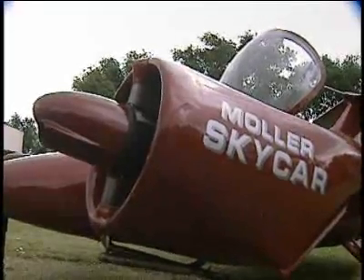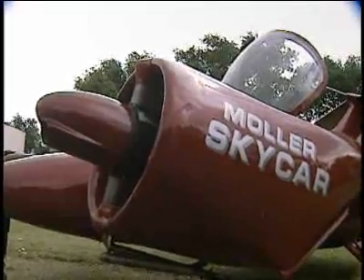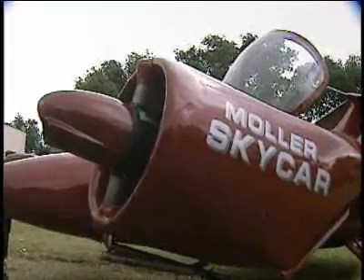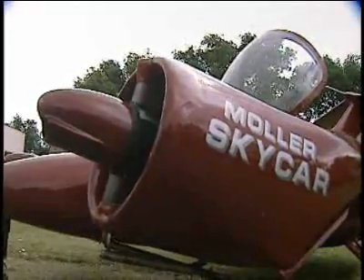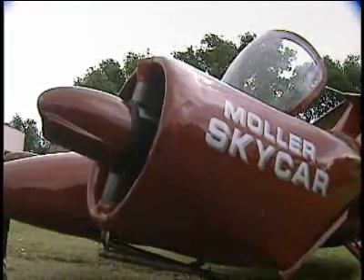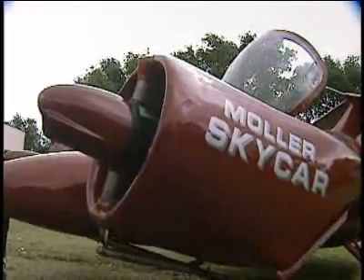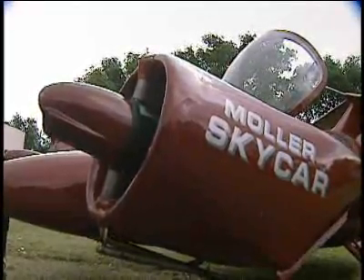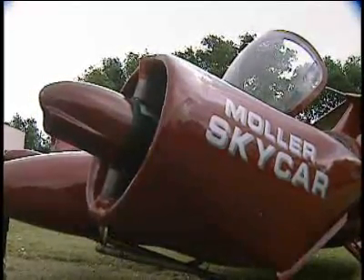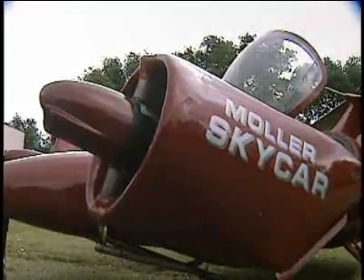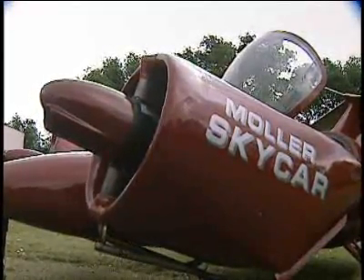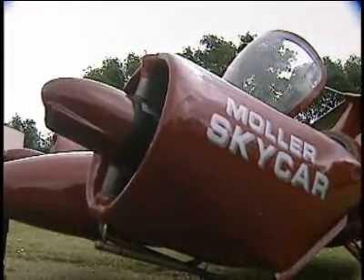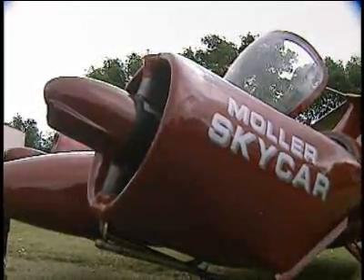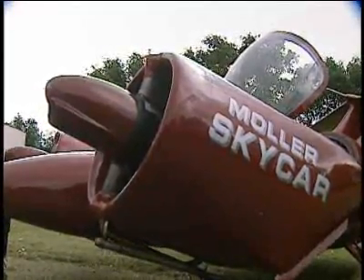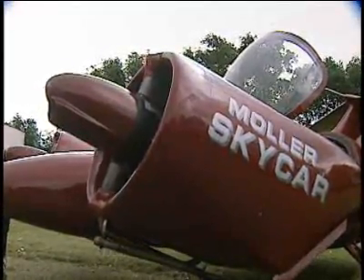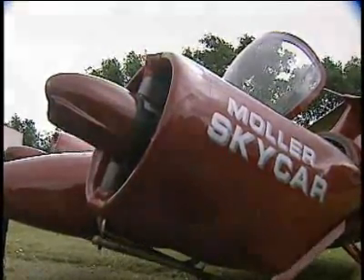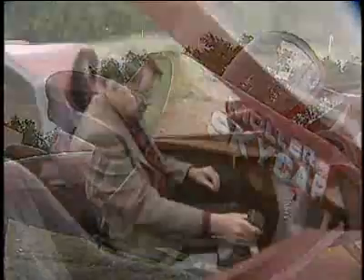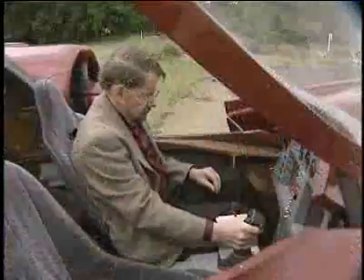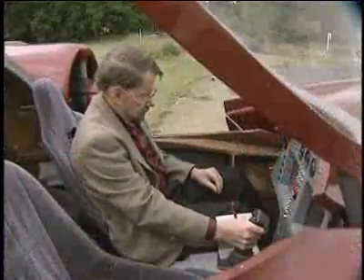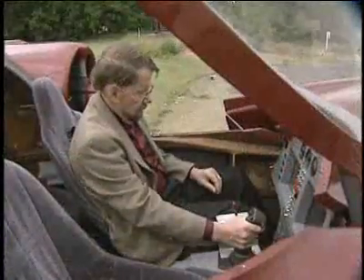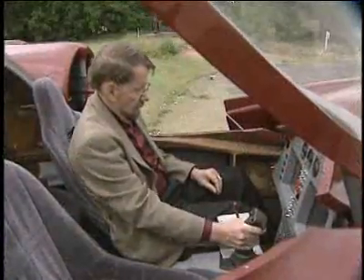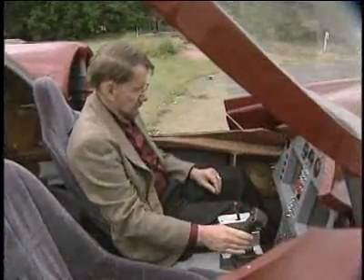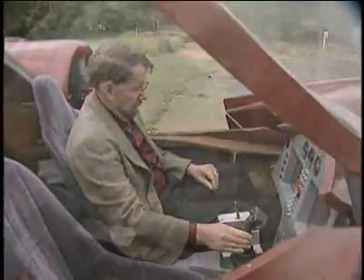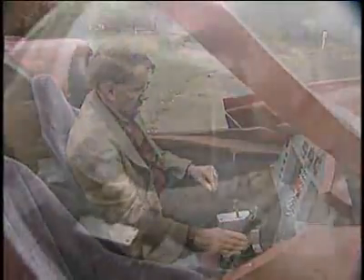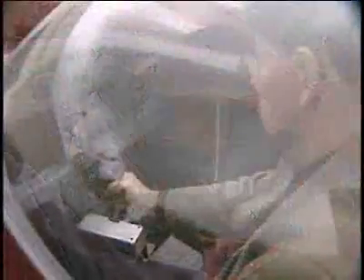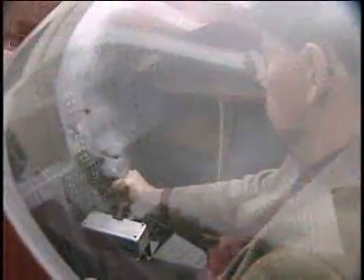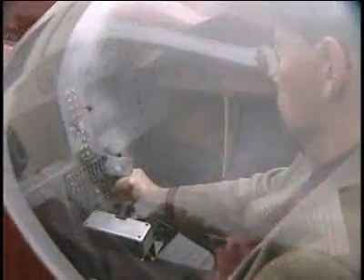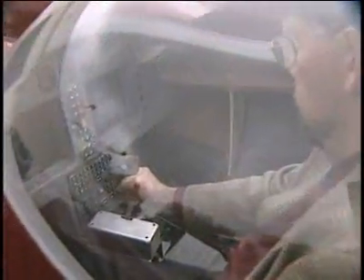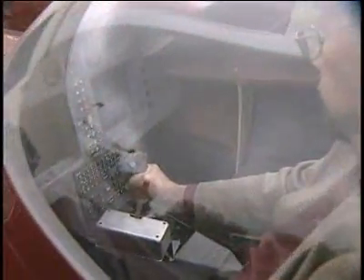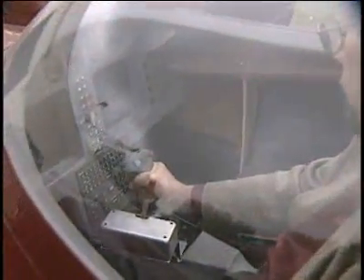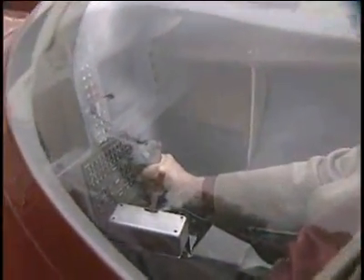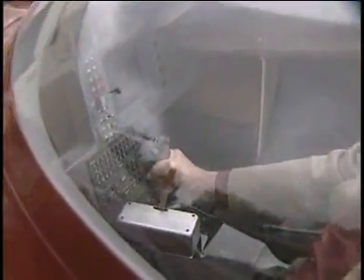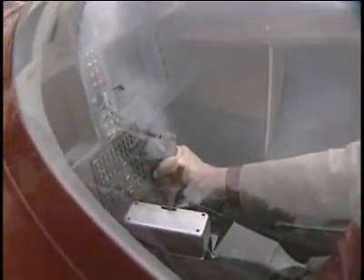It lifts off vertically like a helicopter, but flies like an airplane, and can reach speeds of up to 350 miles per hour.